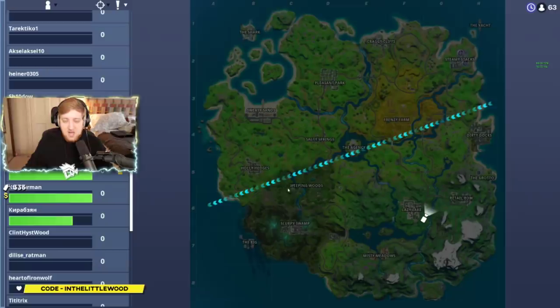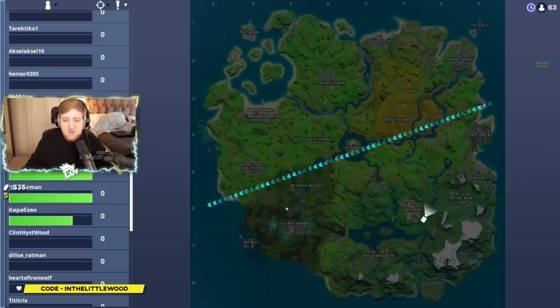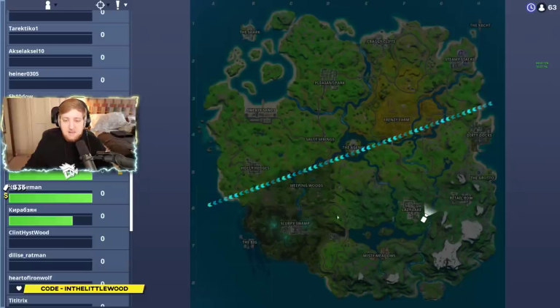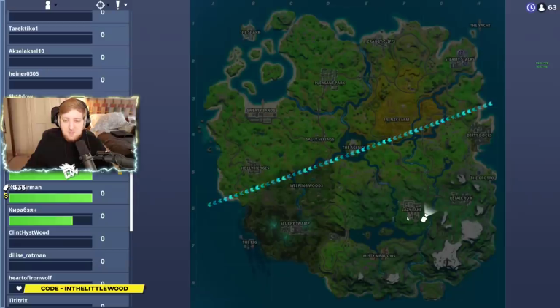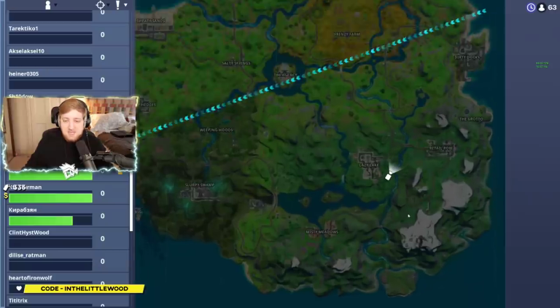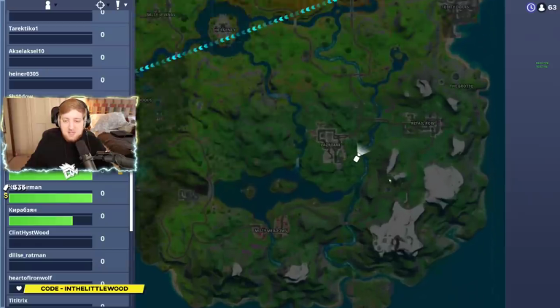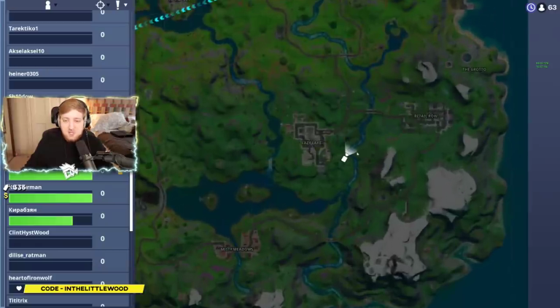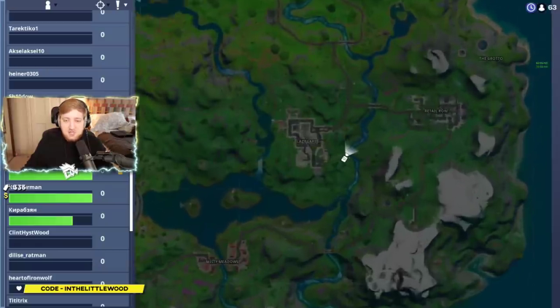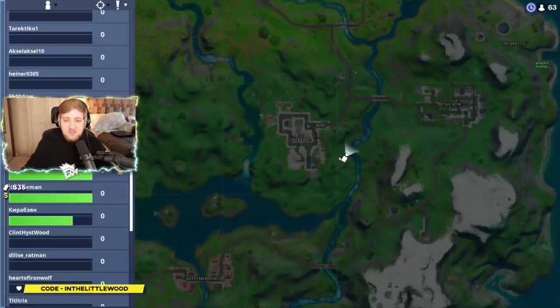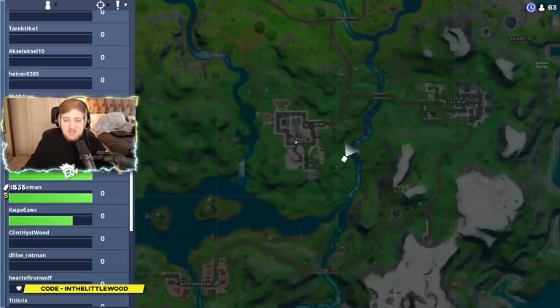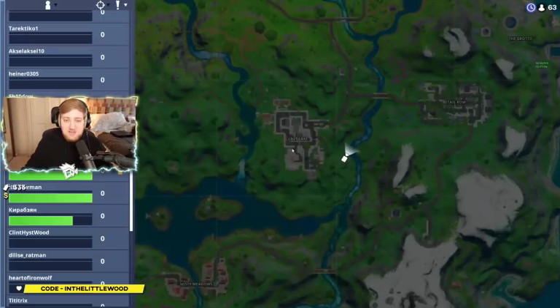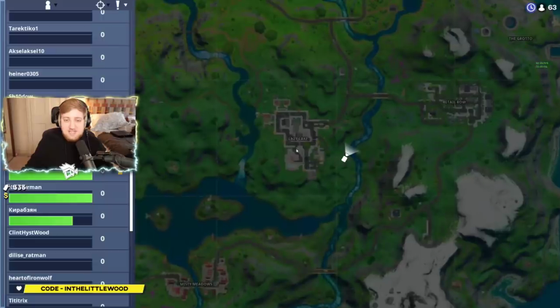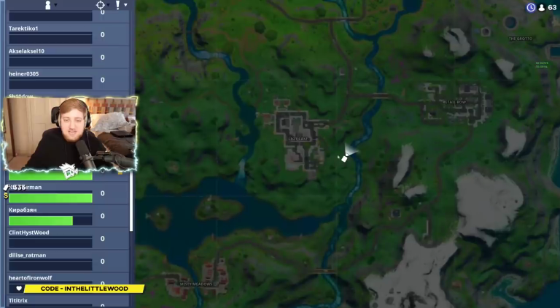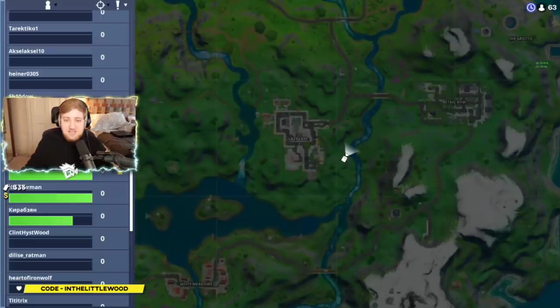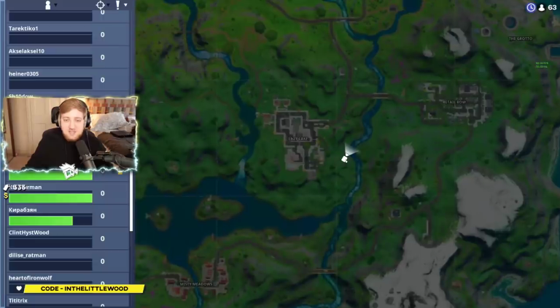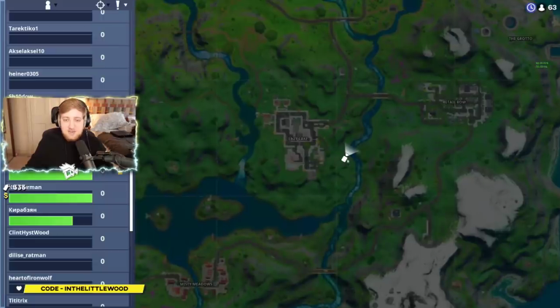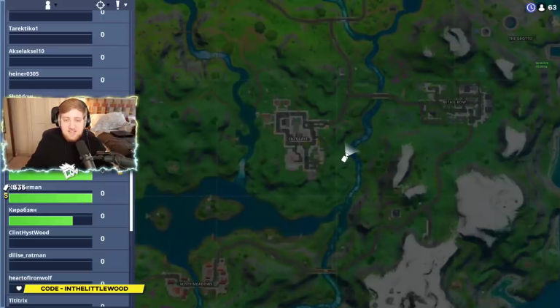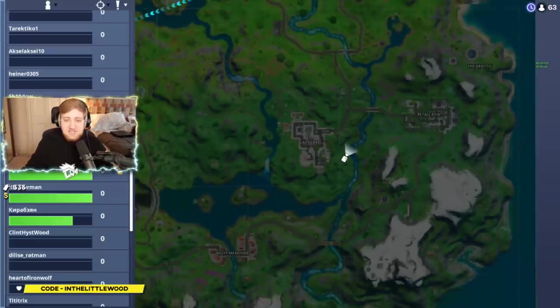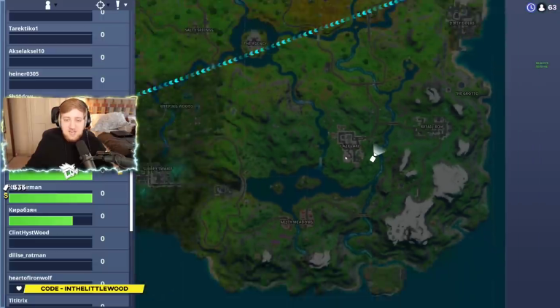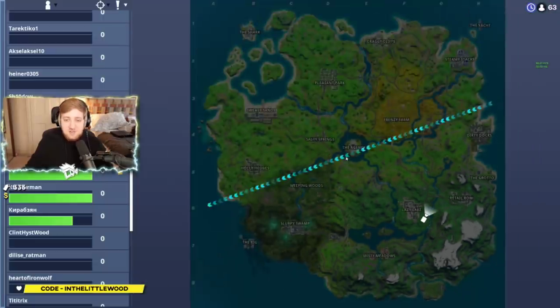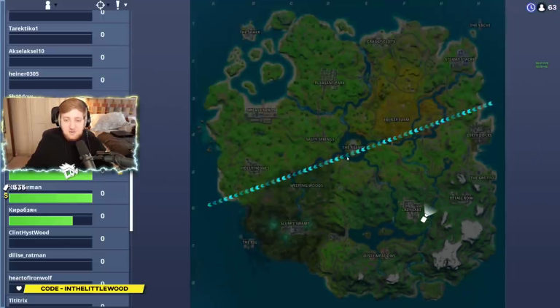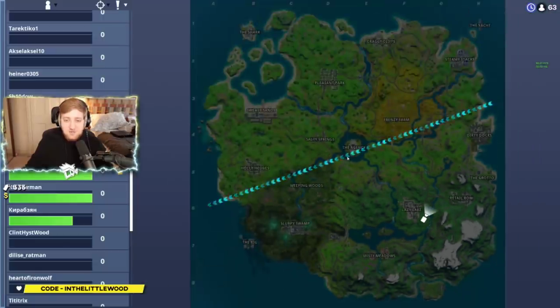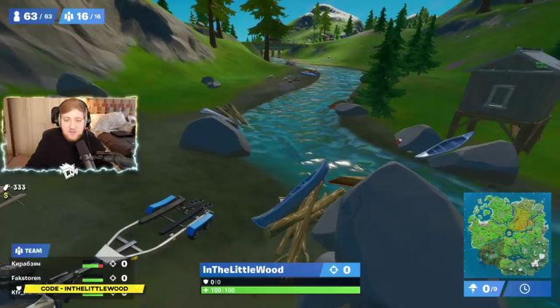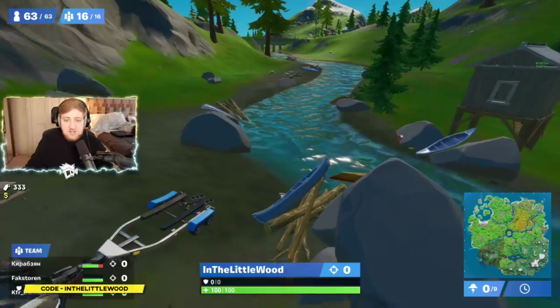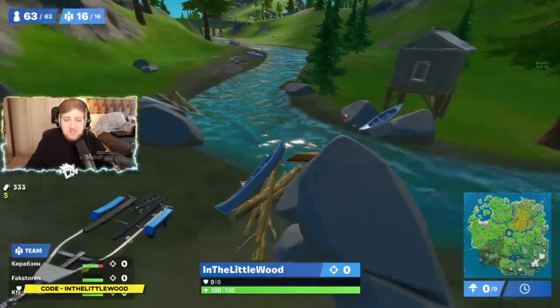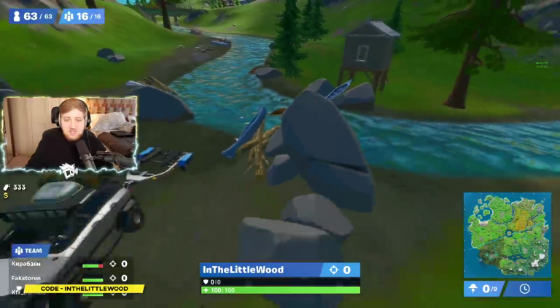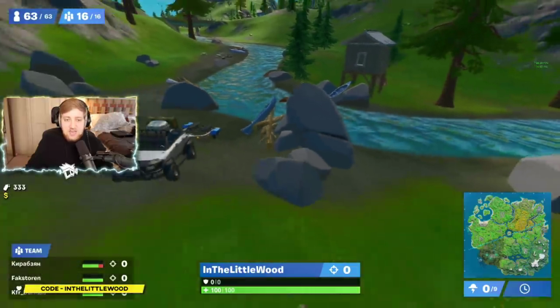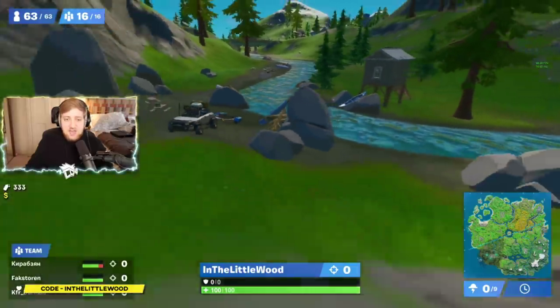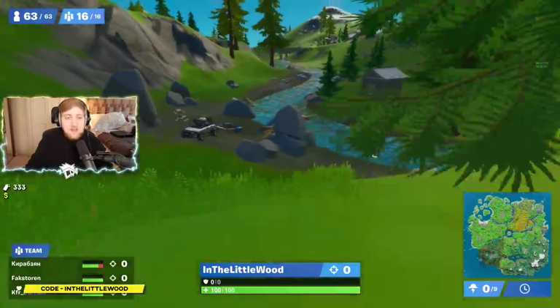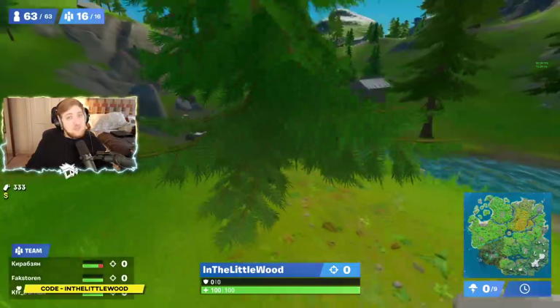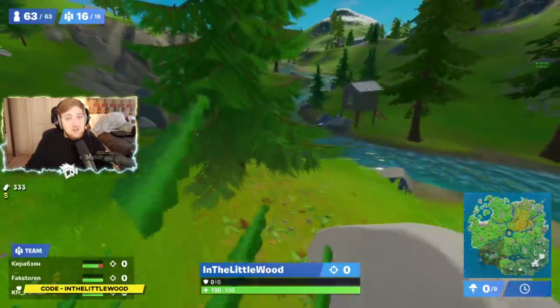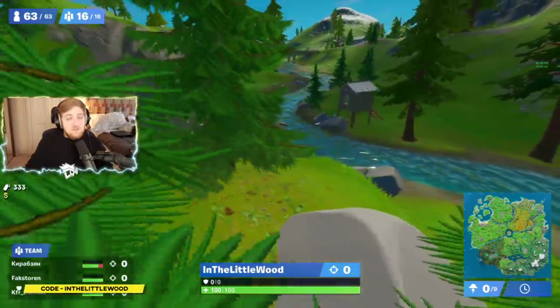On the map, you're basically looking just over here. Where Lazy Lake is, go a little bit east — you've got the little sort of crash site just here, and that's what you're looking for.